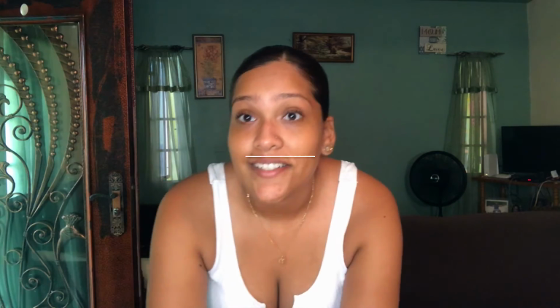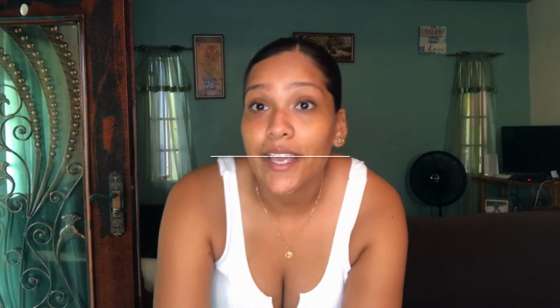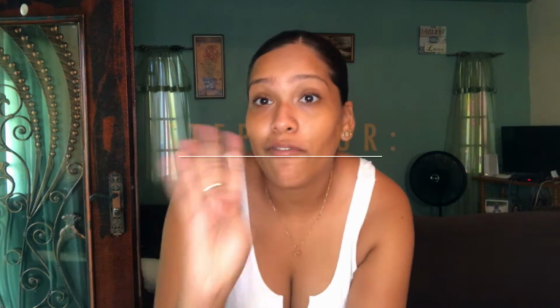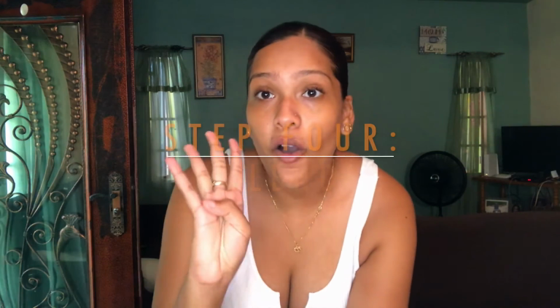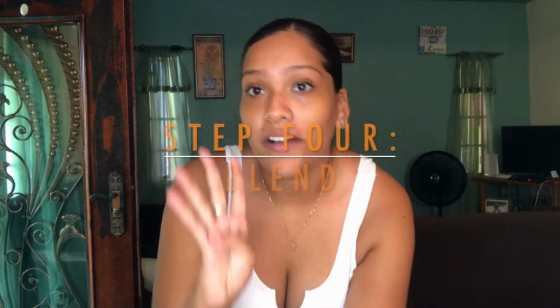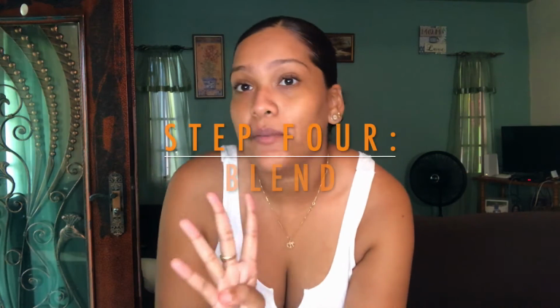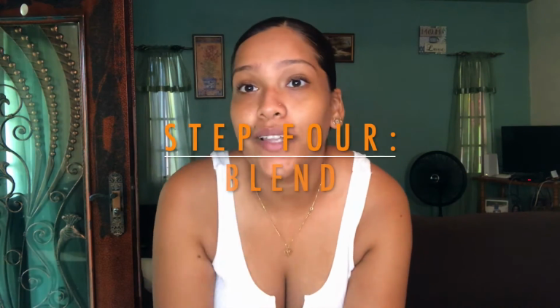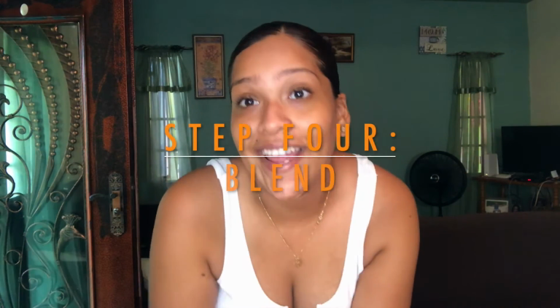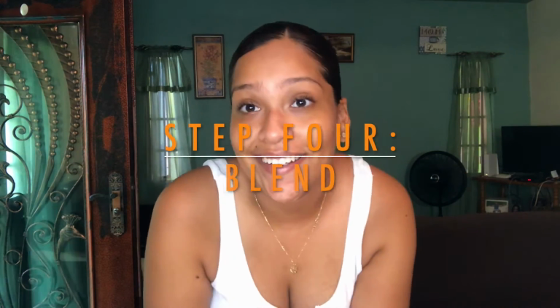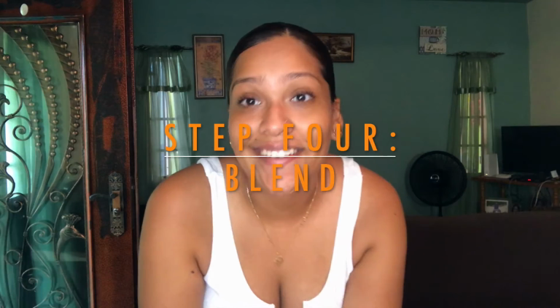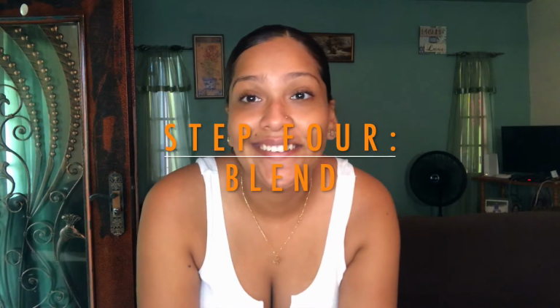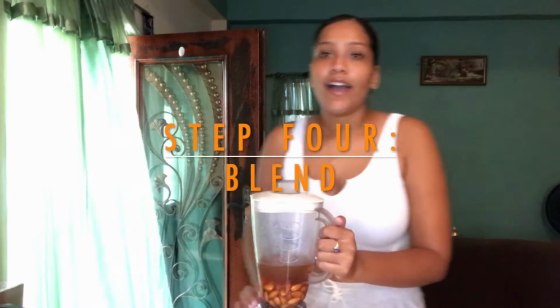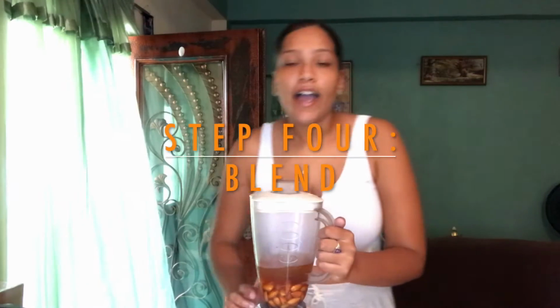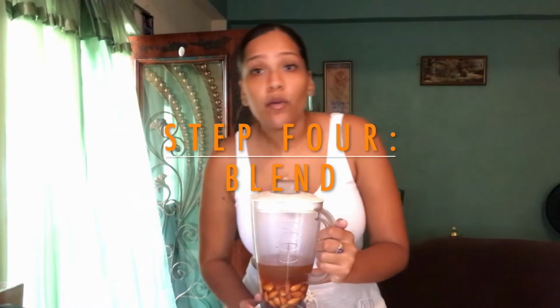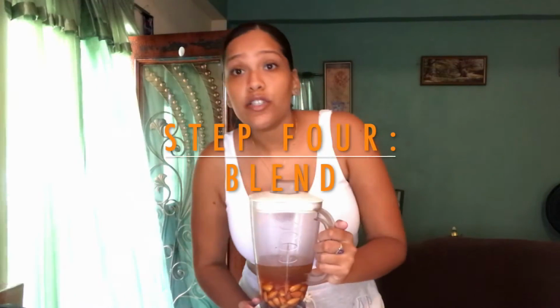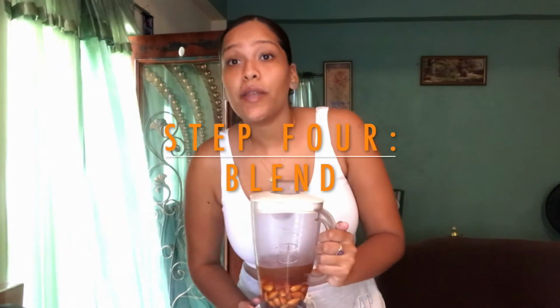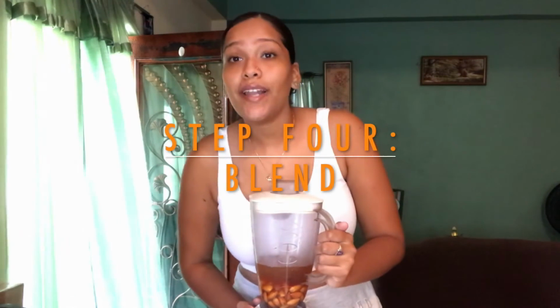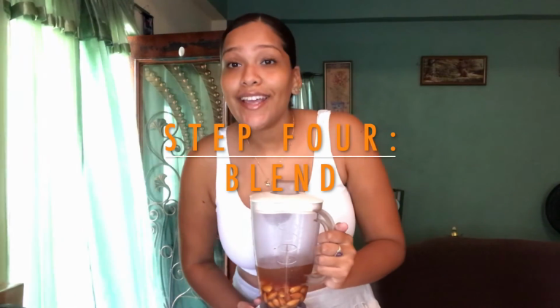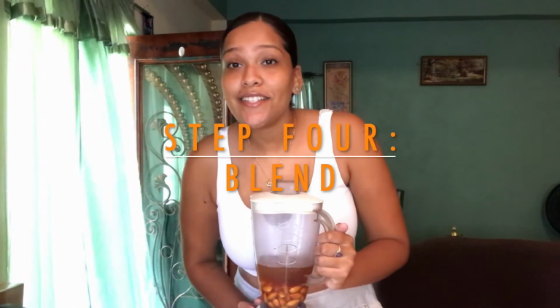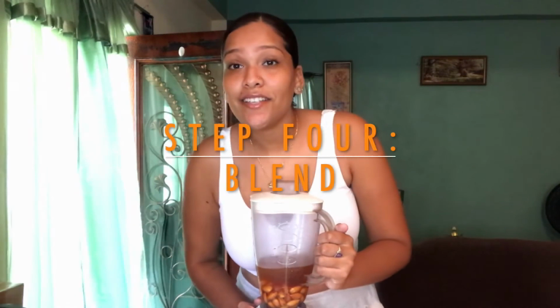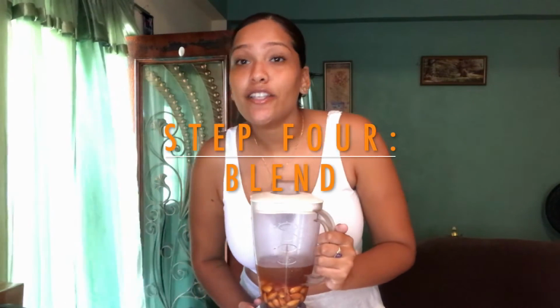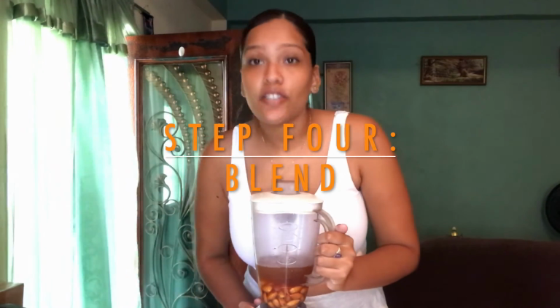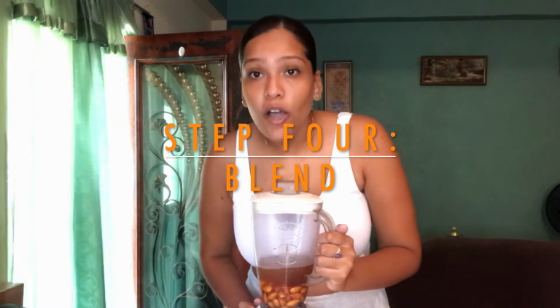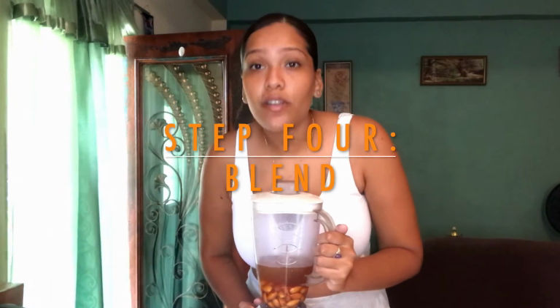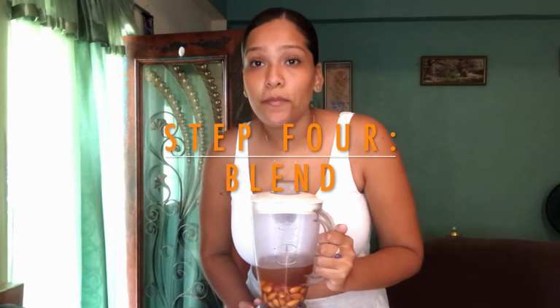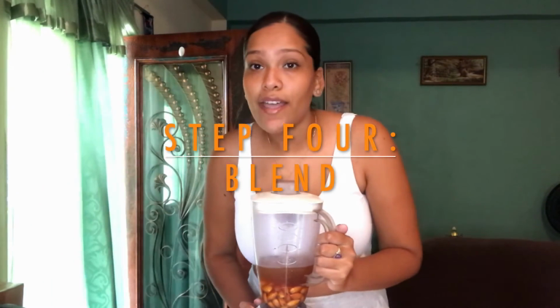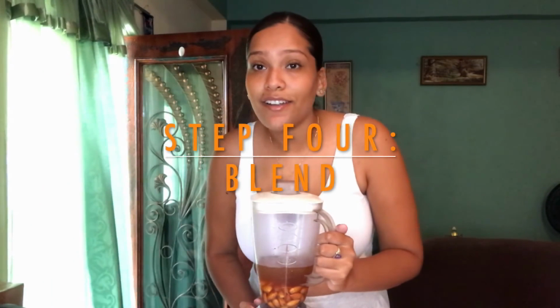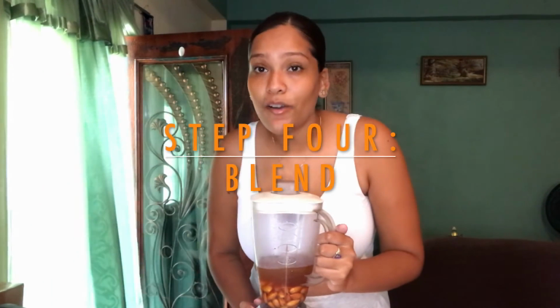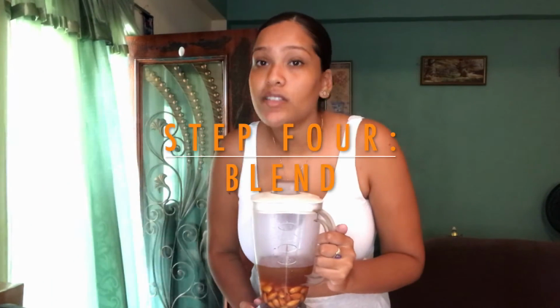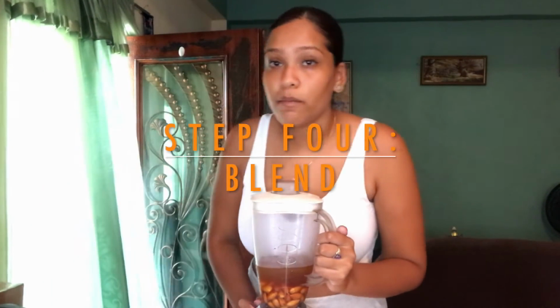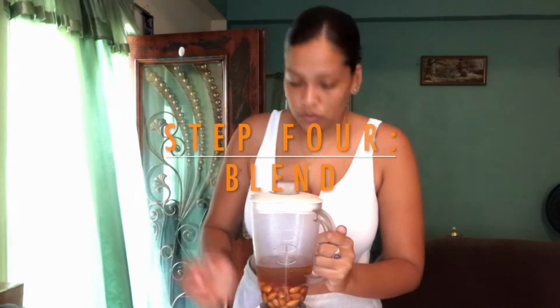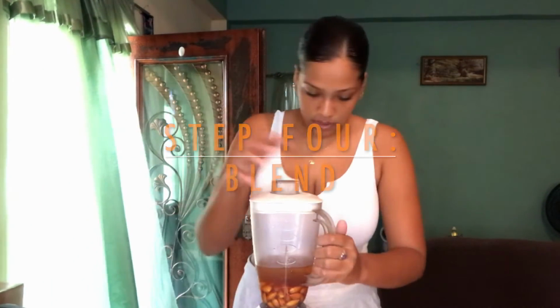Step 4: Blend. I'm going to replace the sound of the blender with some music.